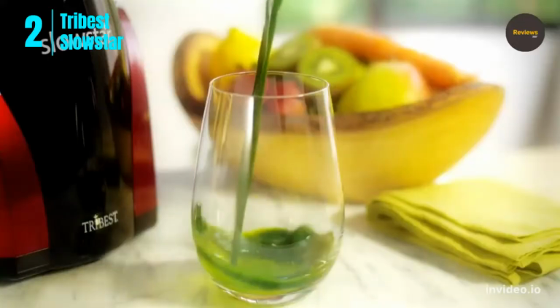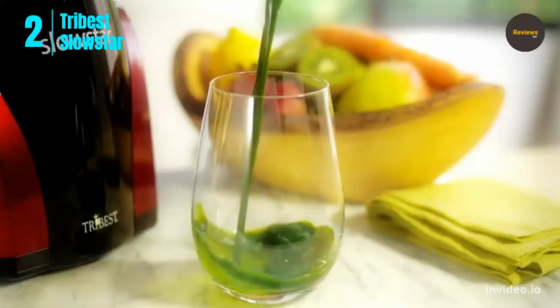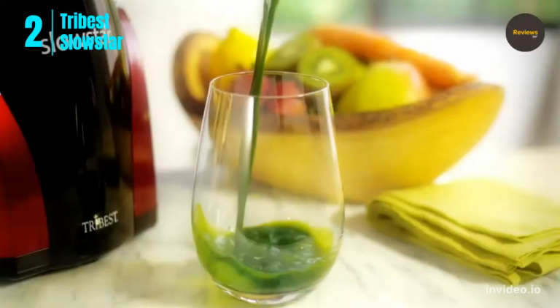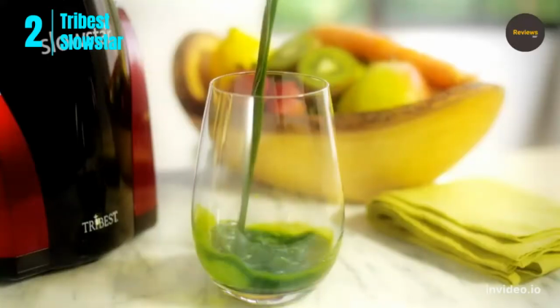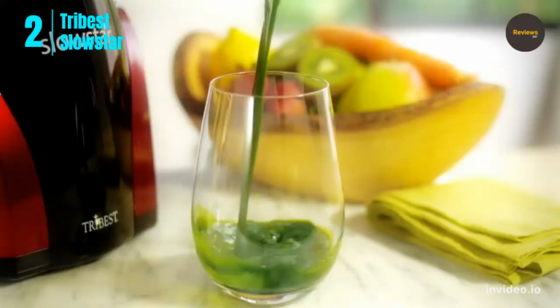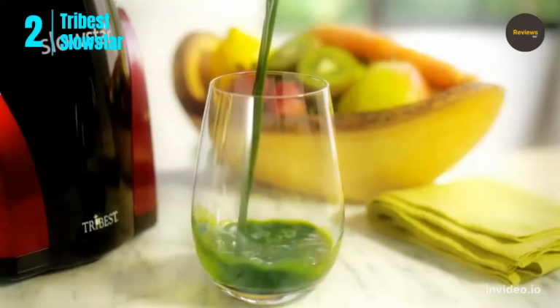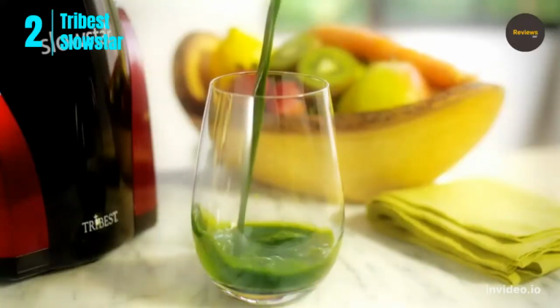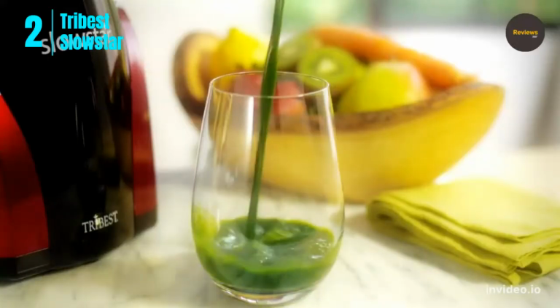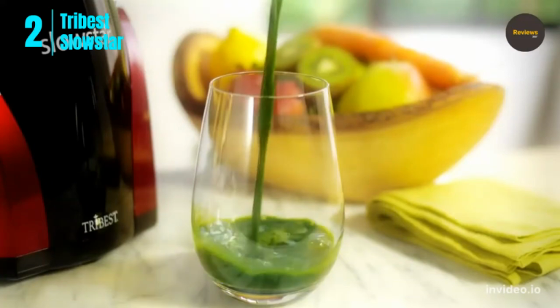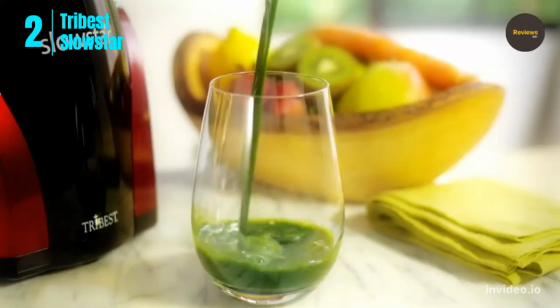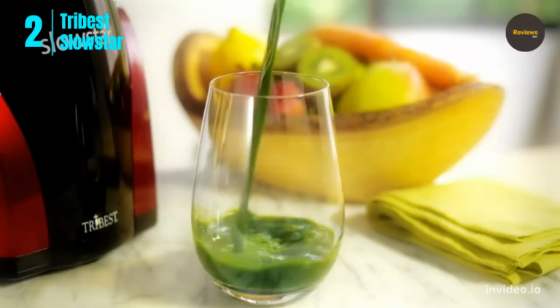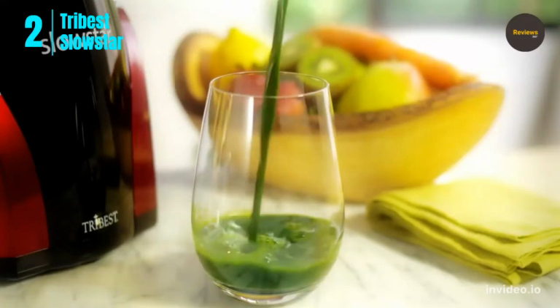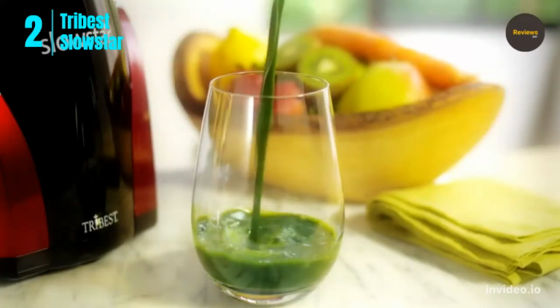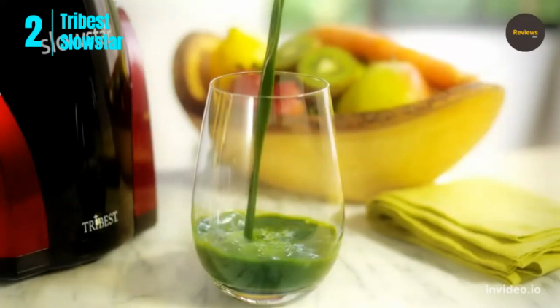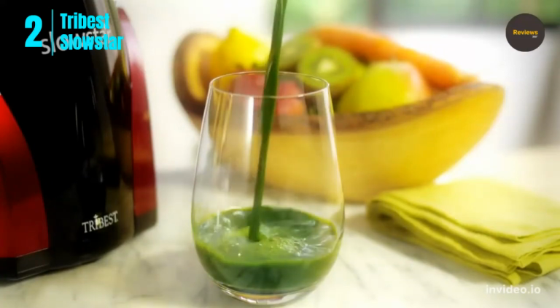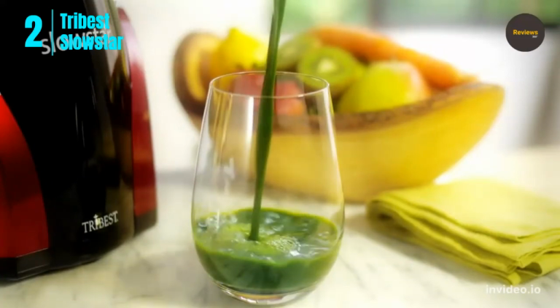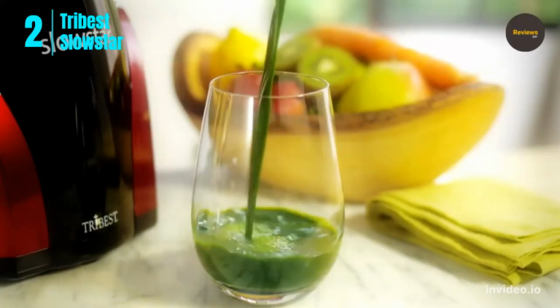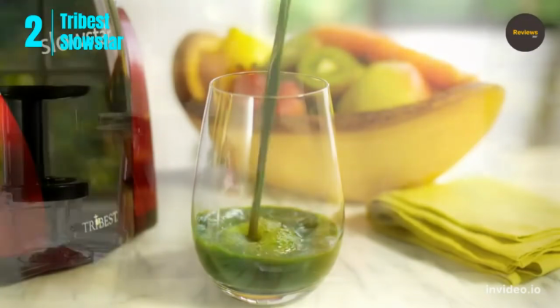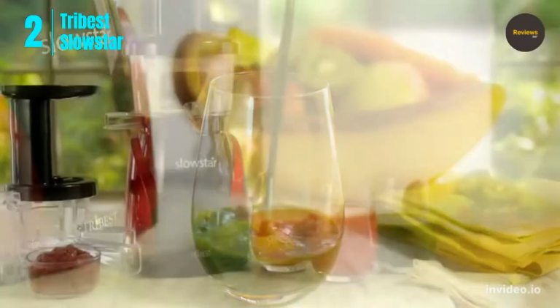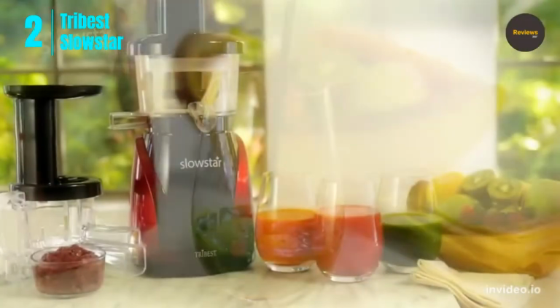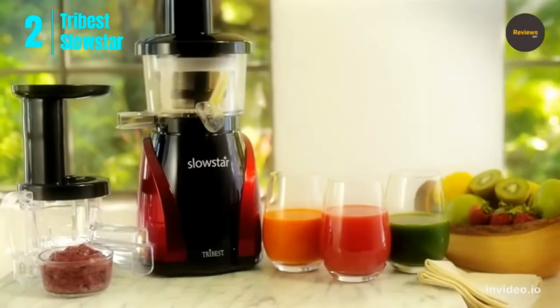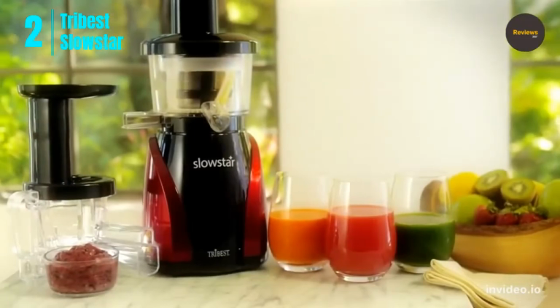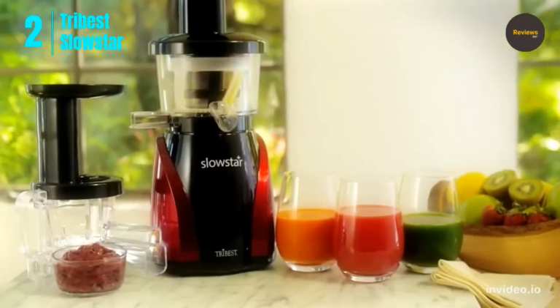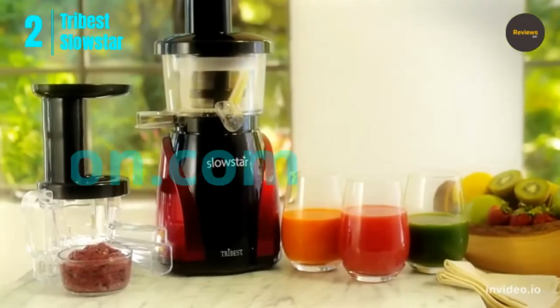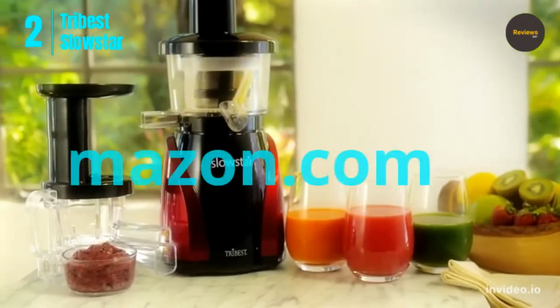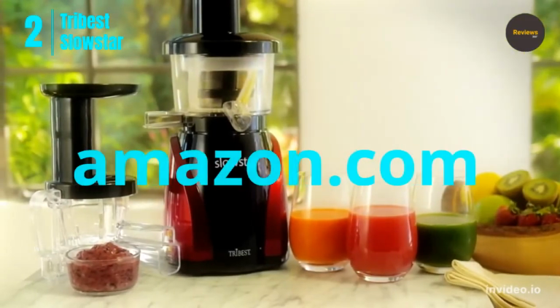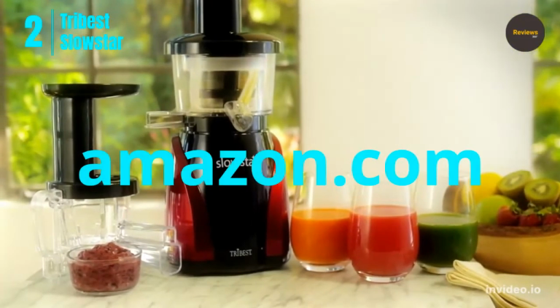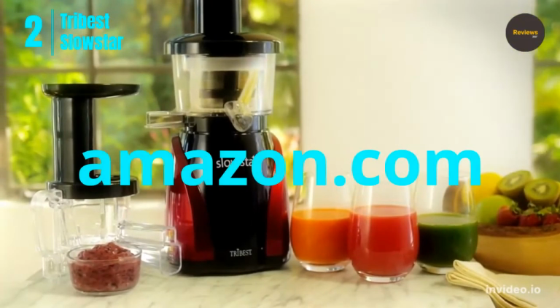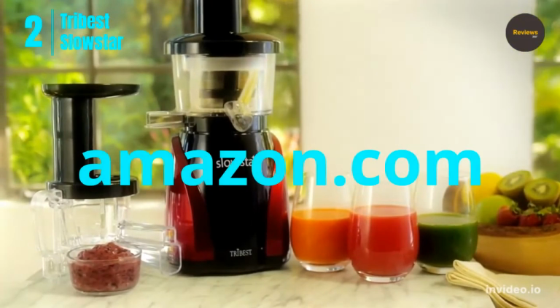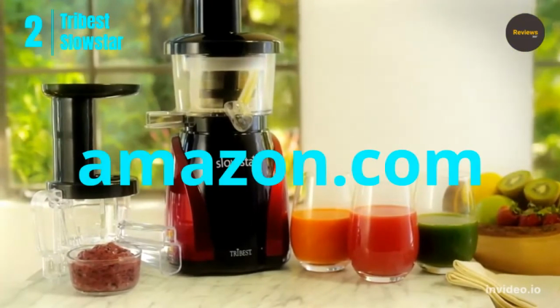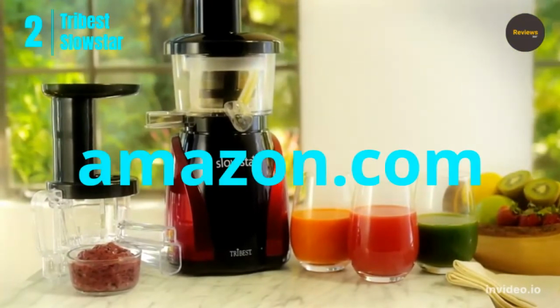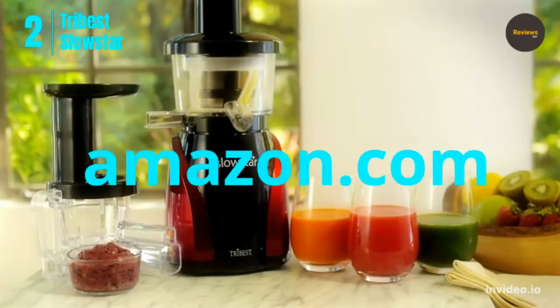Closing the cap and adding water to the auger housing helps to pre-rinse the juicing screen for easier cleanup. Check the link in the description and order now from Amazon.